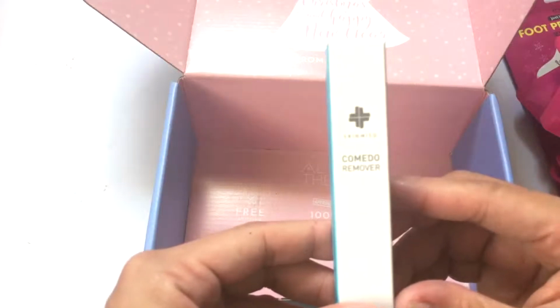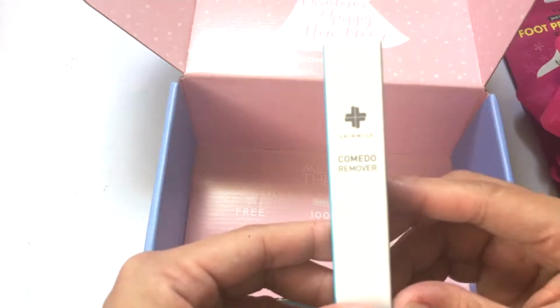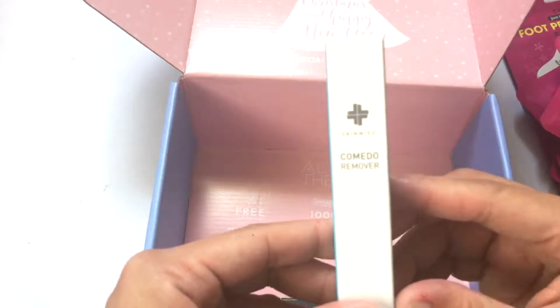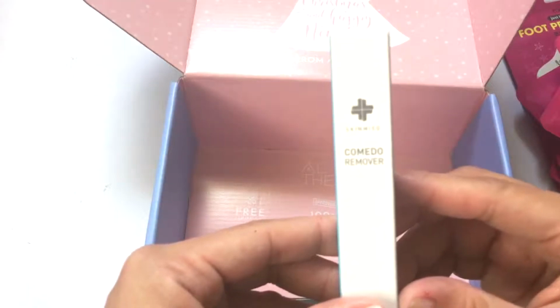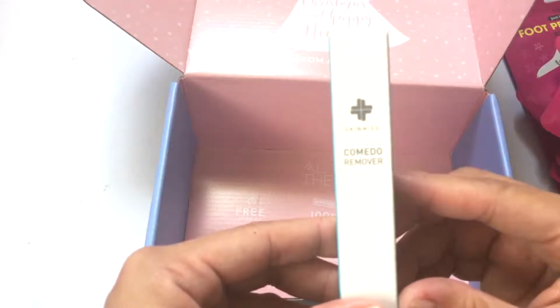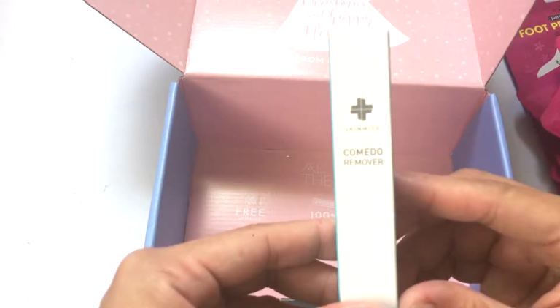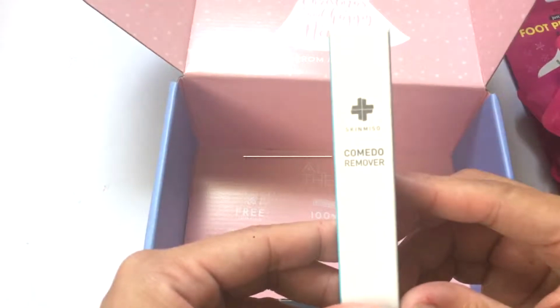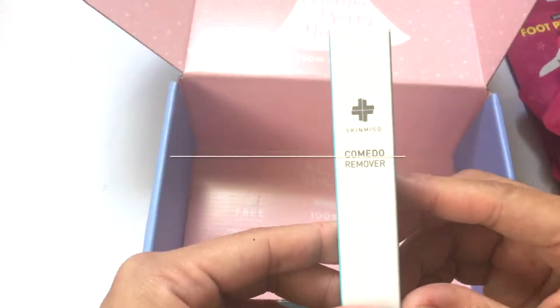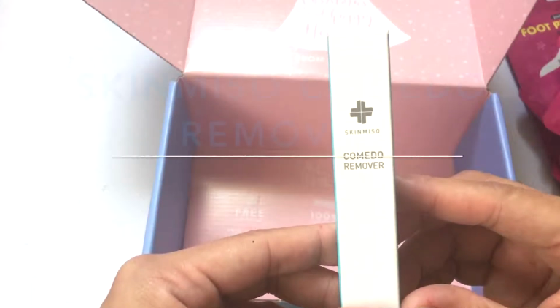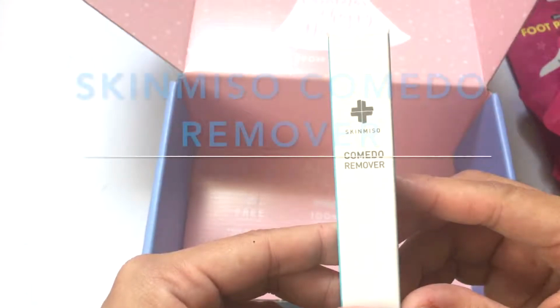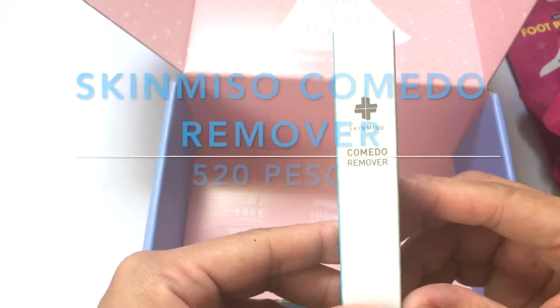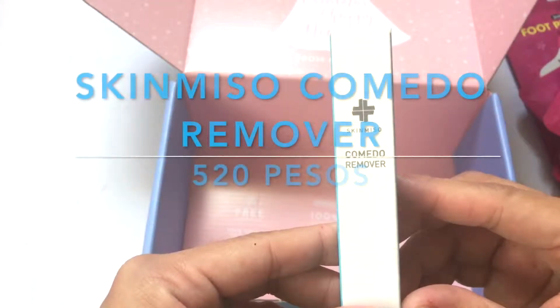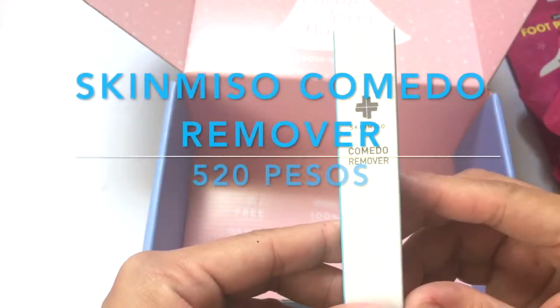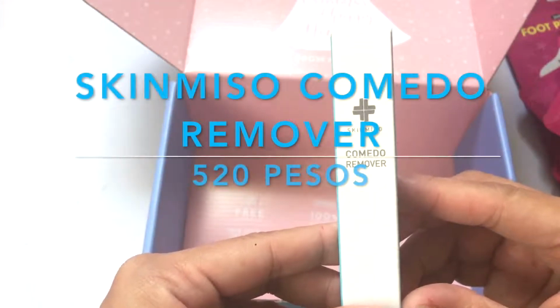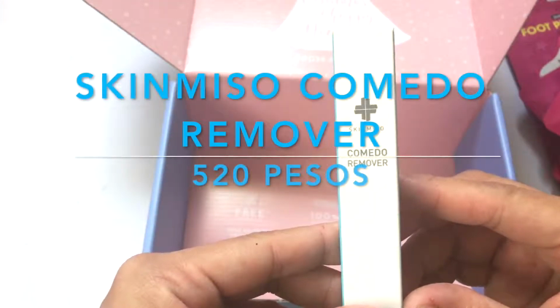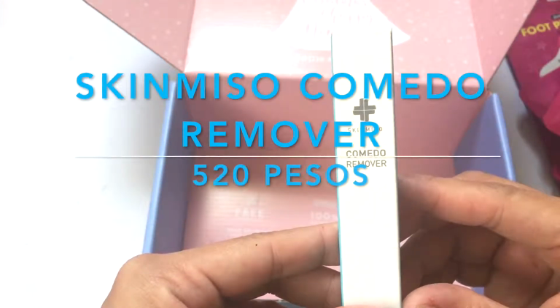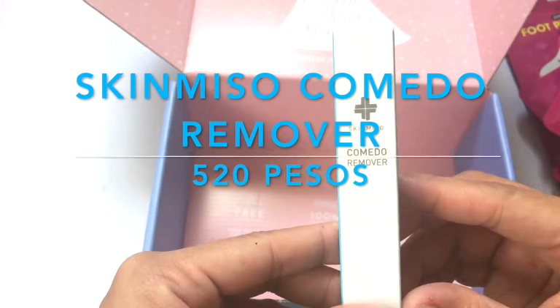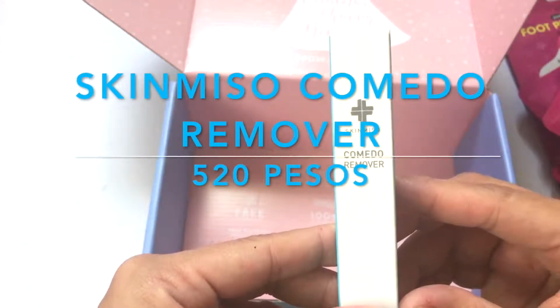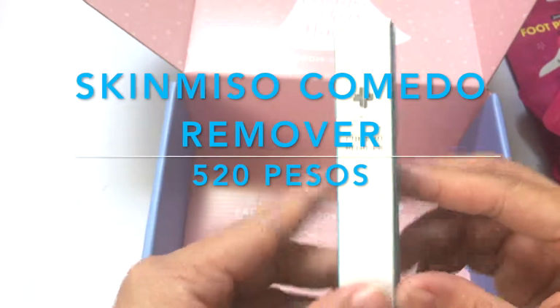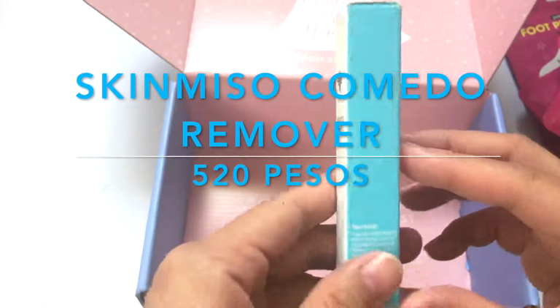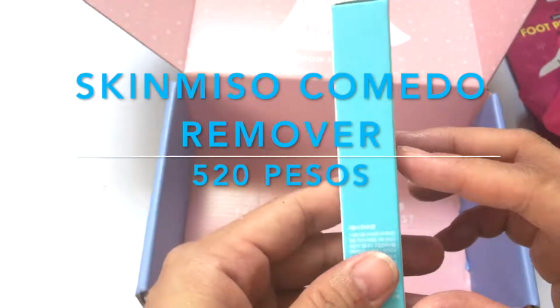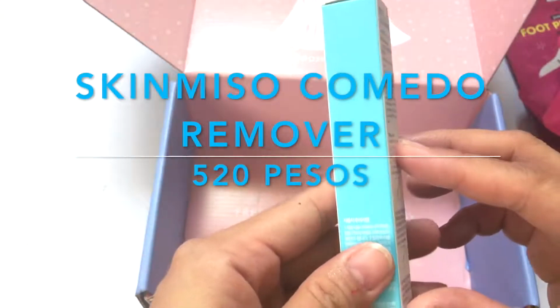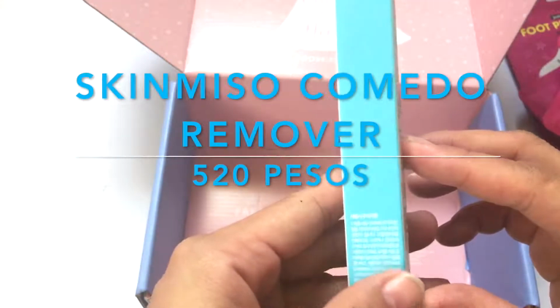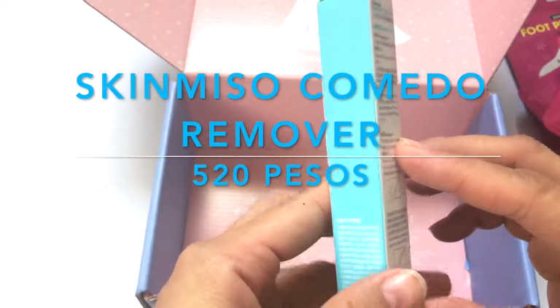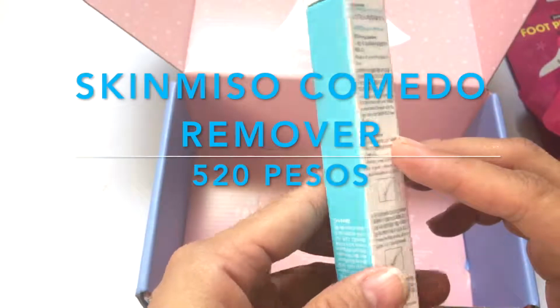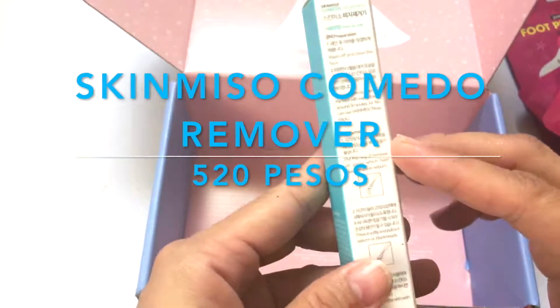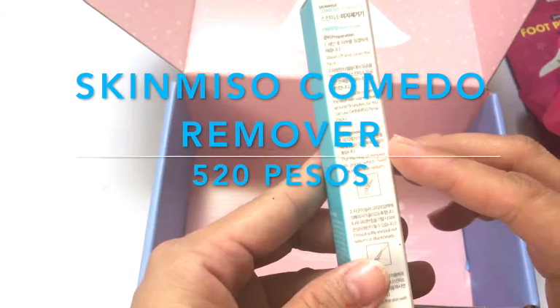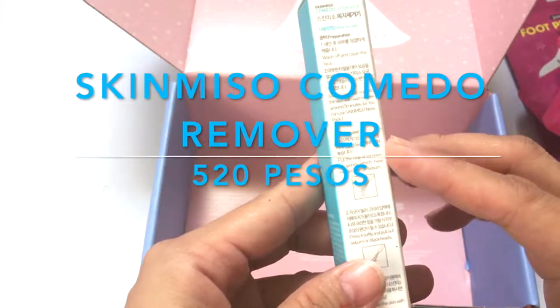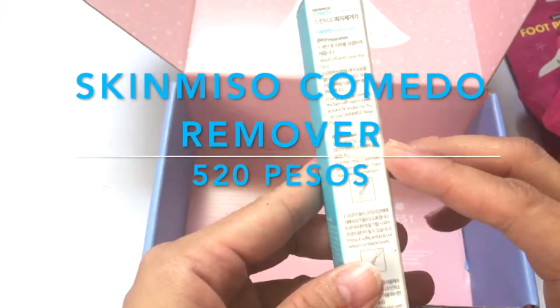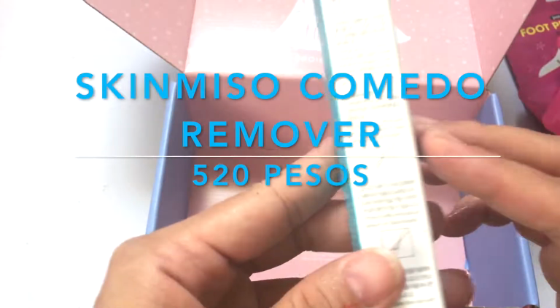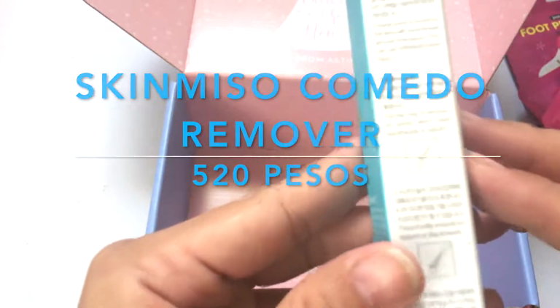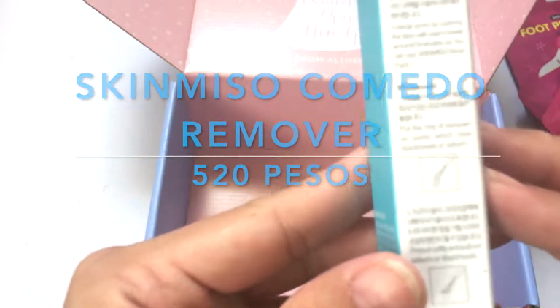Also, the last item from my haul is this blackhead remover from Skin Miso — it's a blackheads remover.